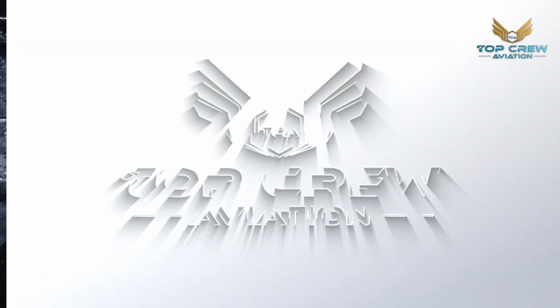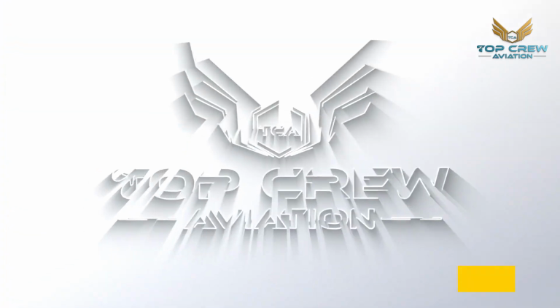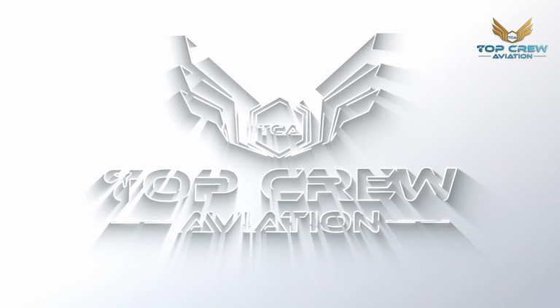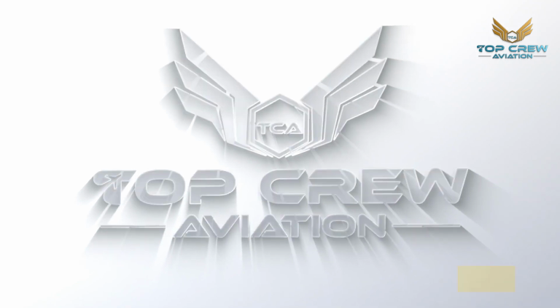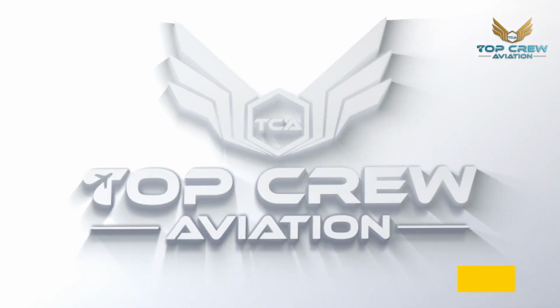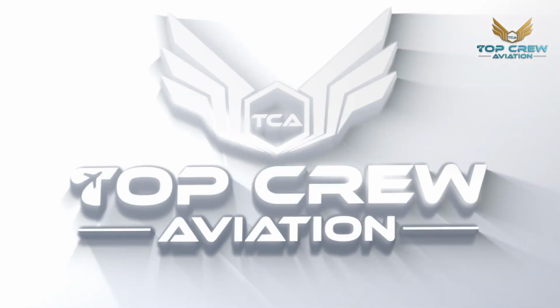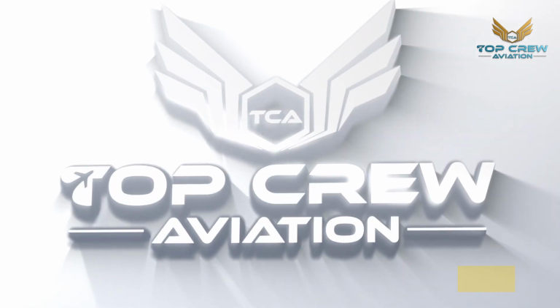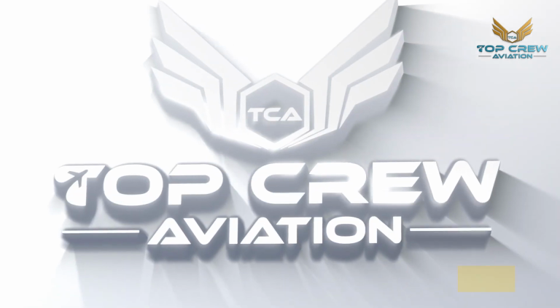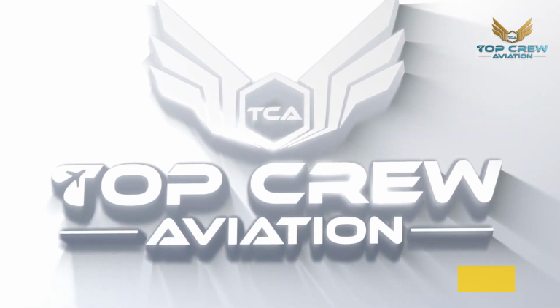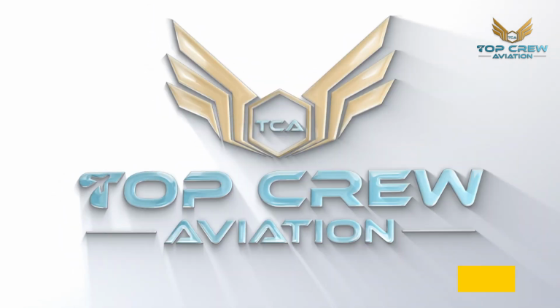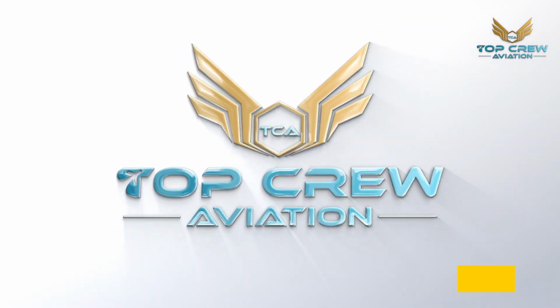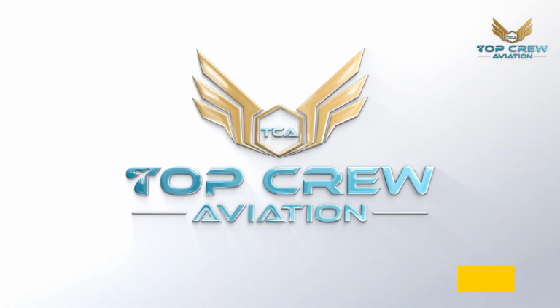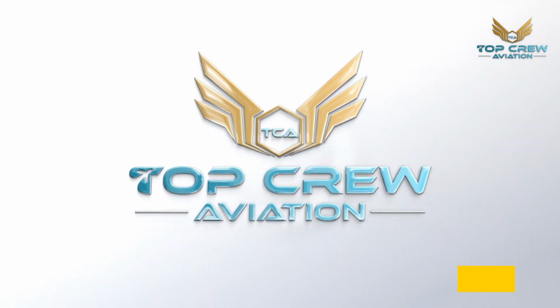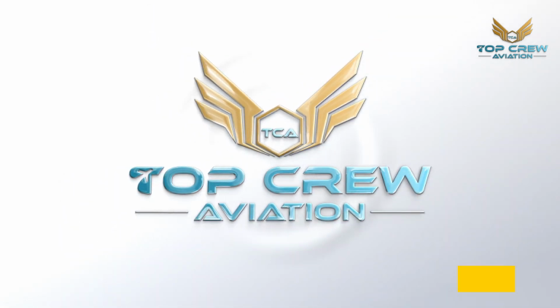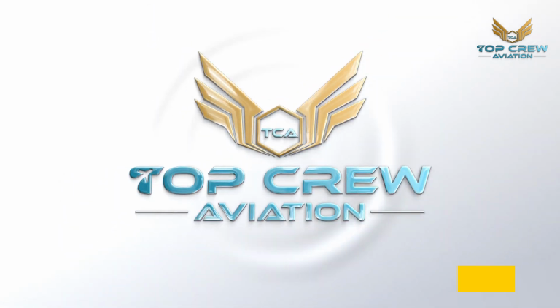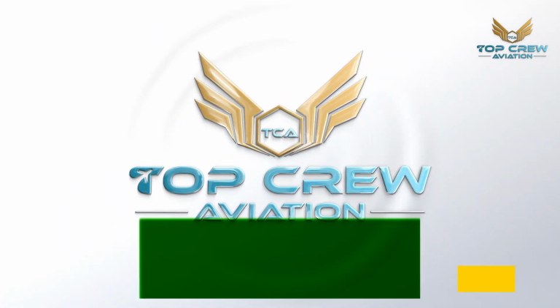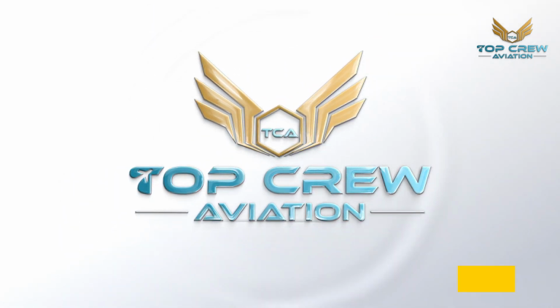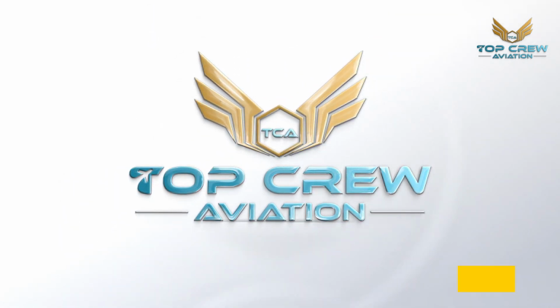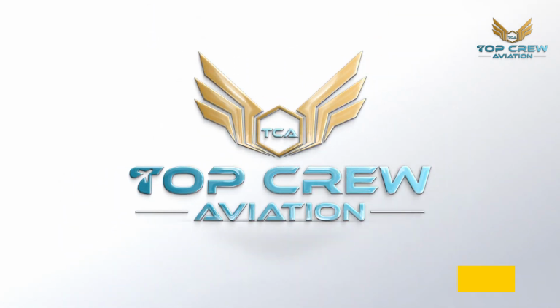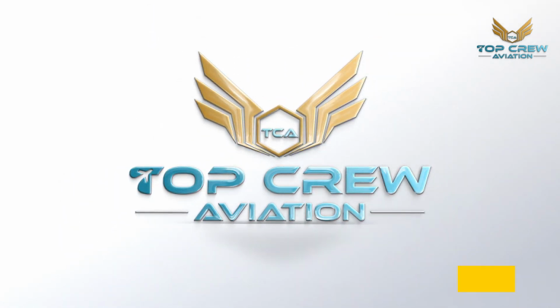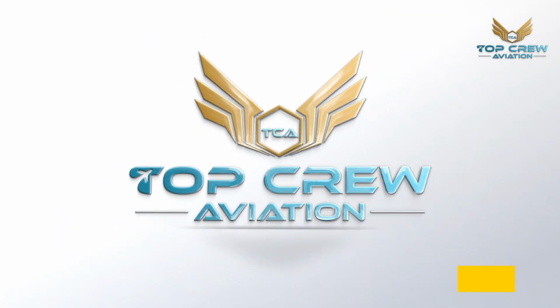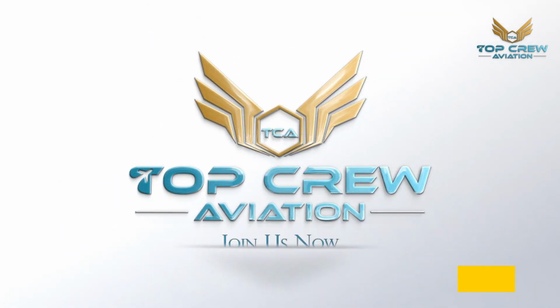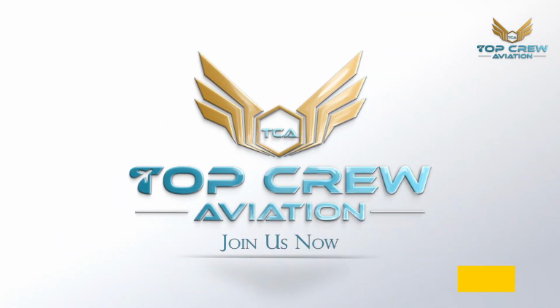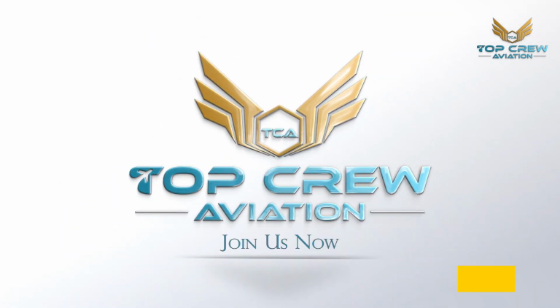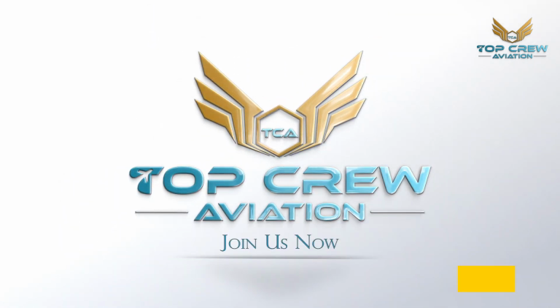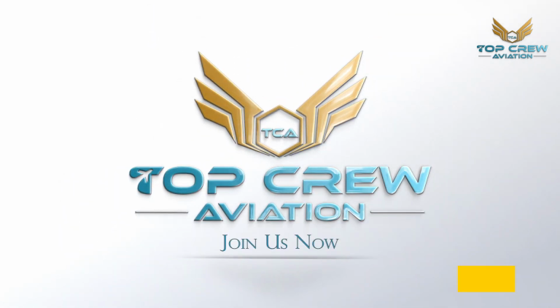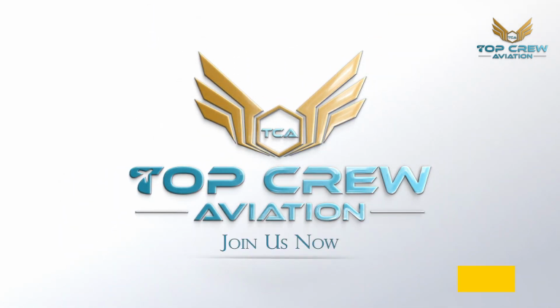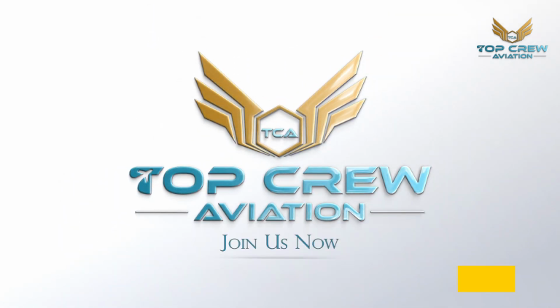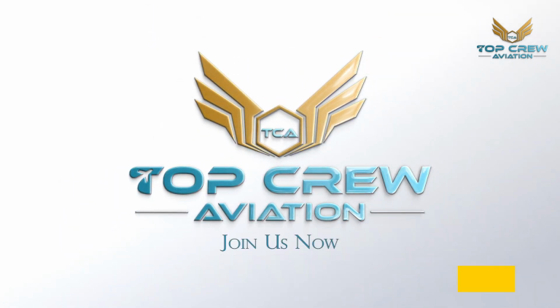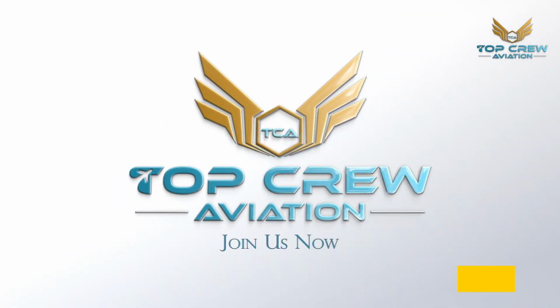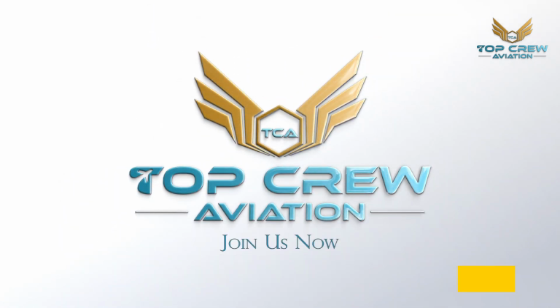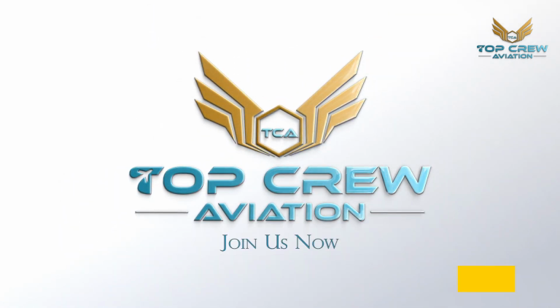Thanks for watching and stay tuned for more exciting aviation topics in our series.